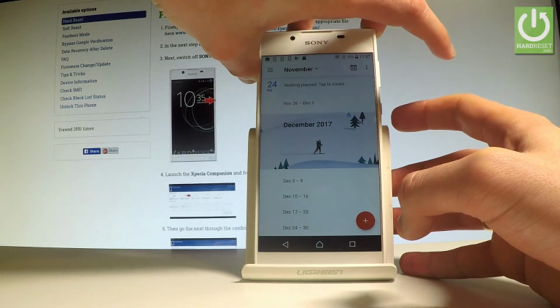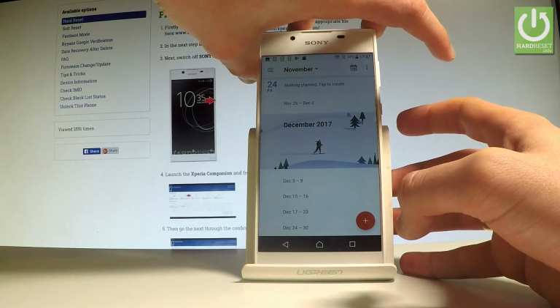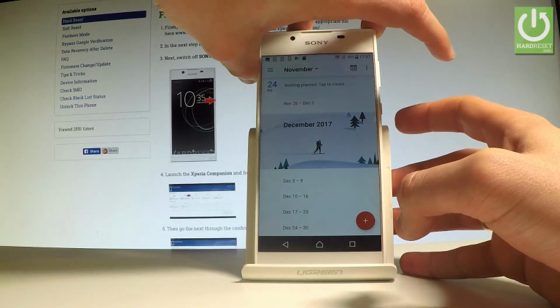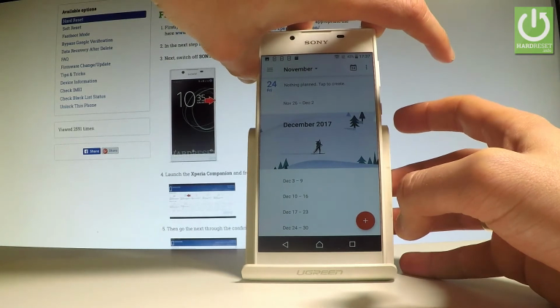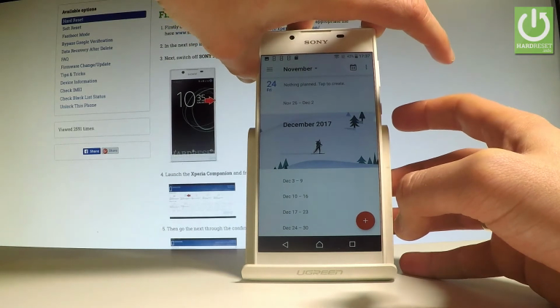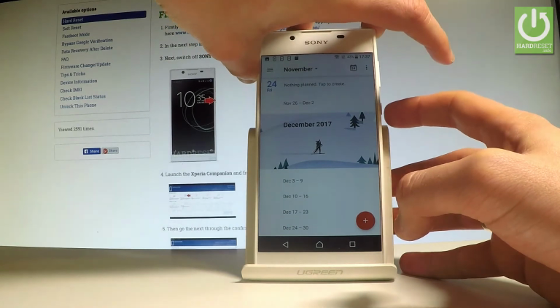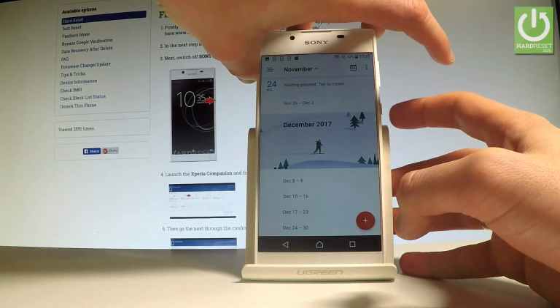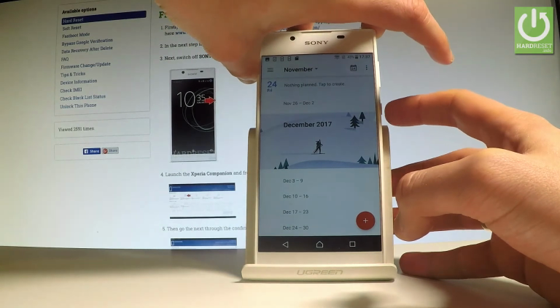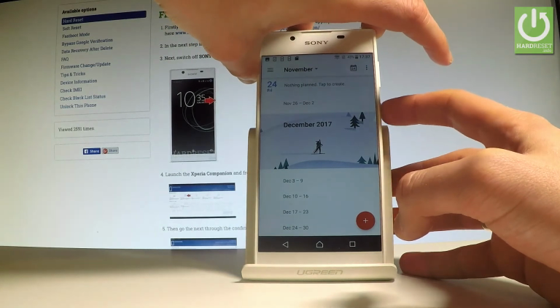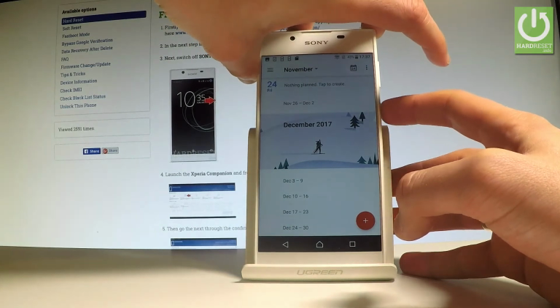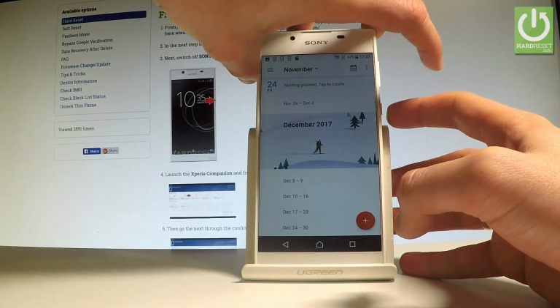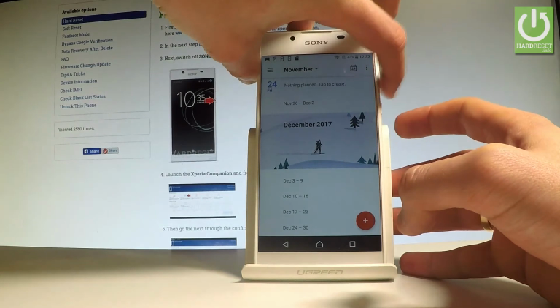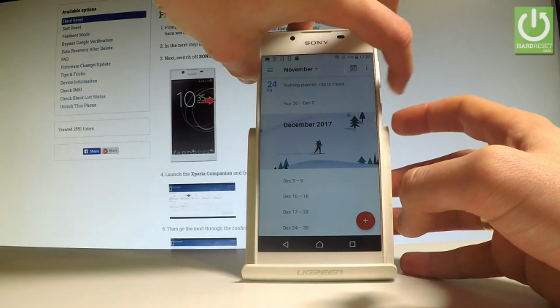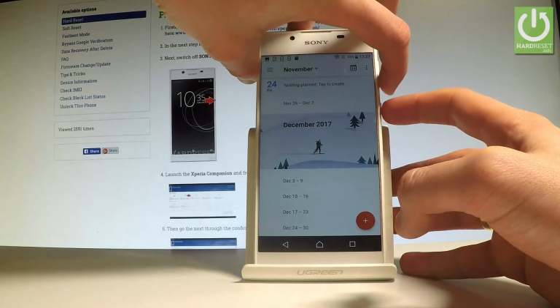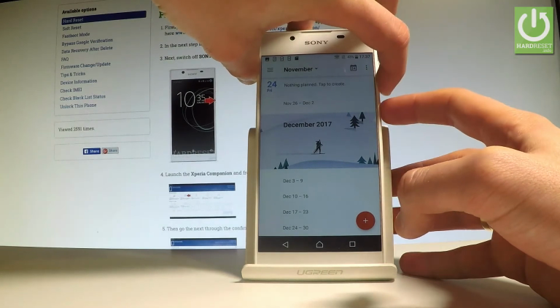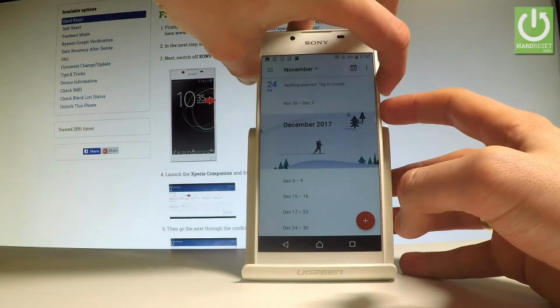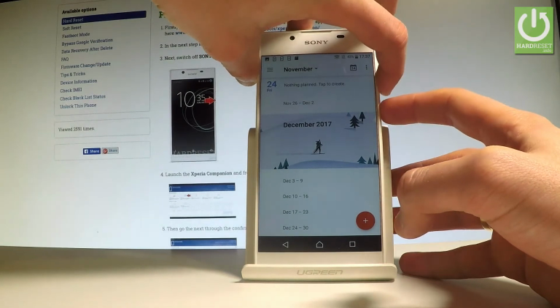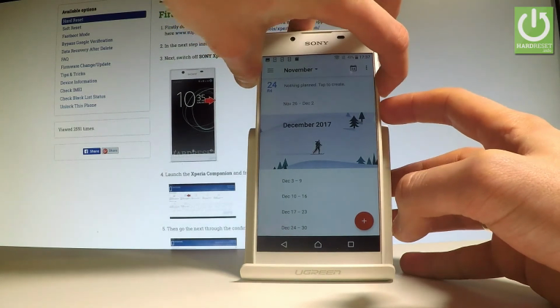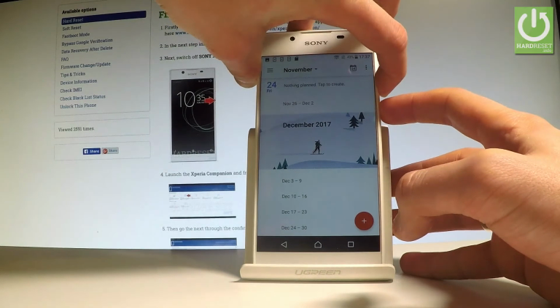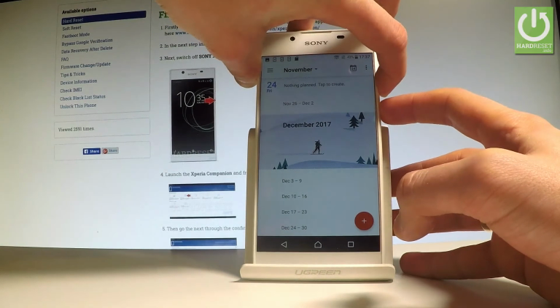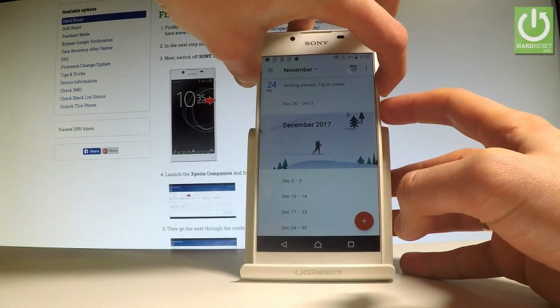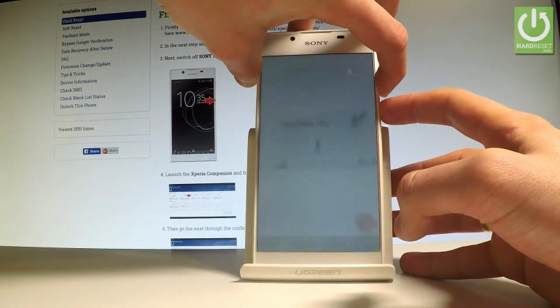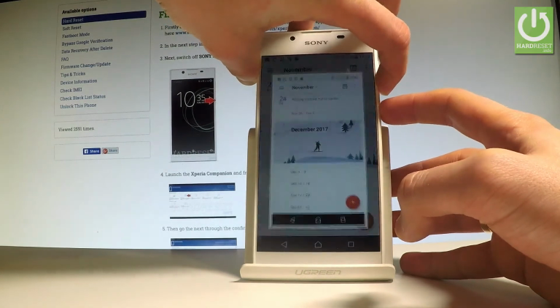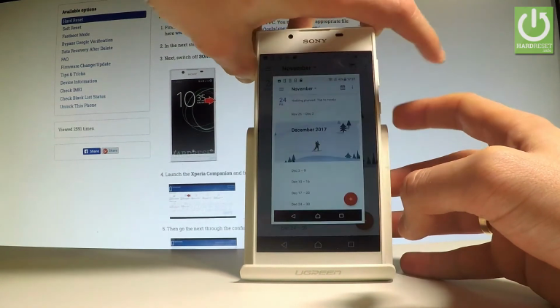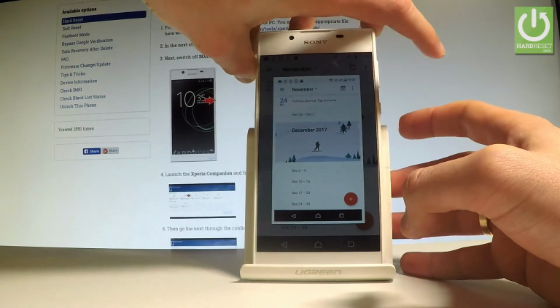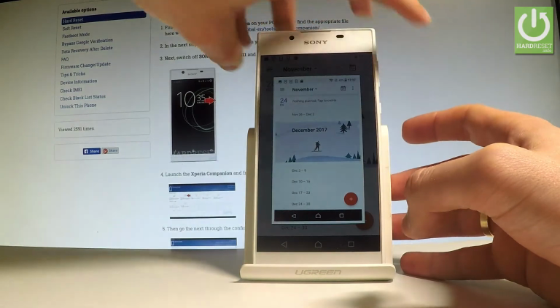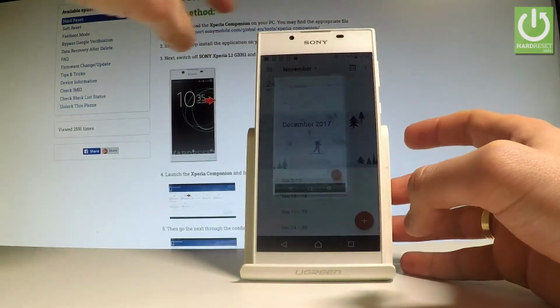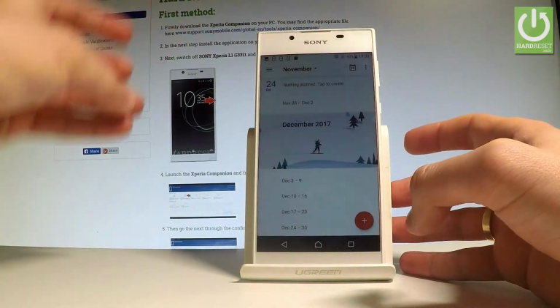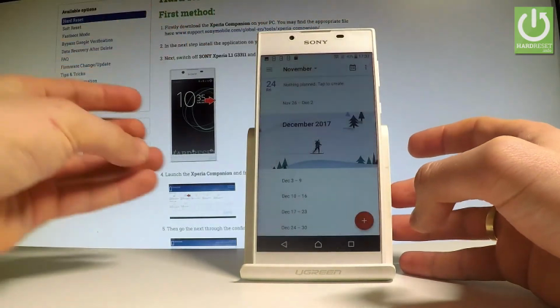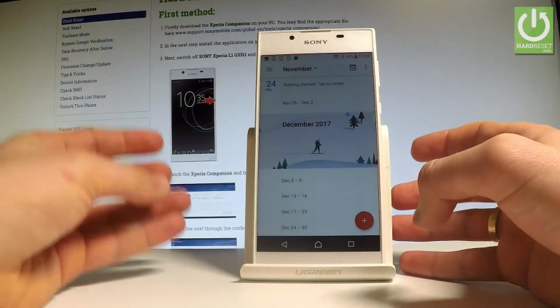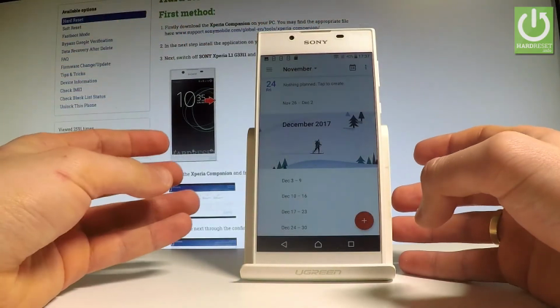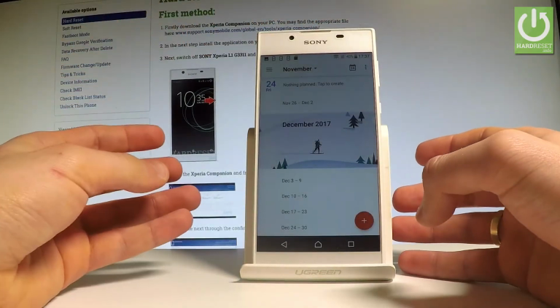Let me show you one more time. Let's hold down together power key and volume down, and you just capture another screenshot.